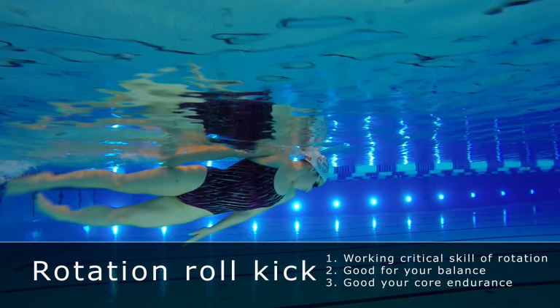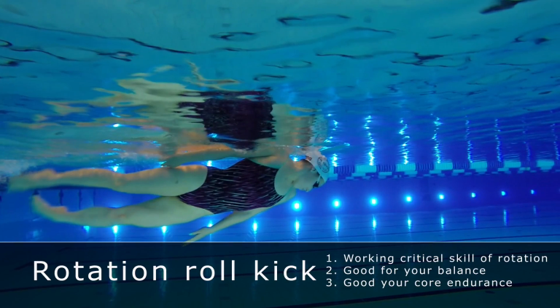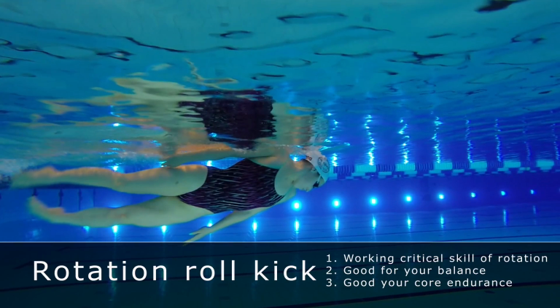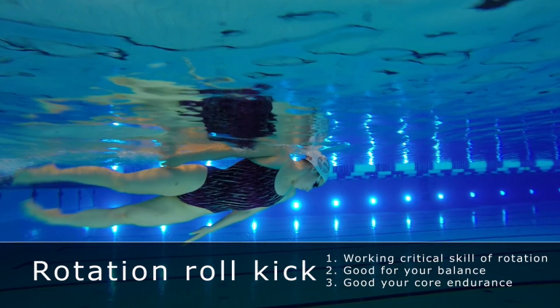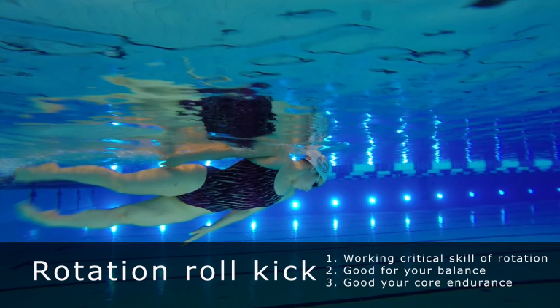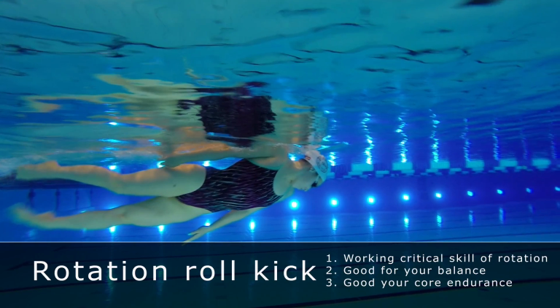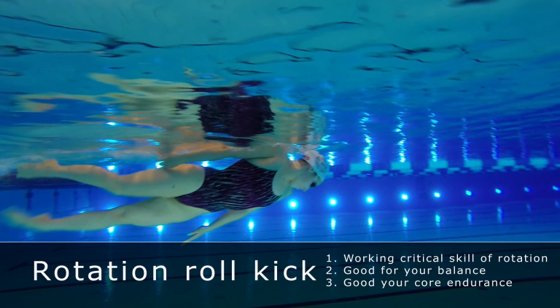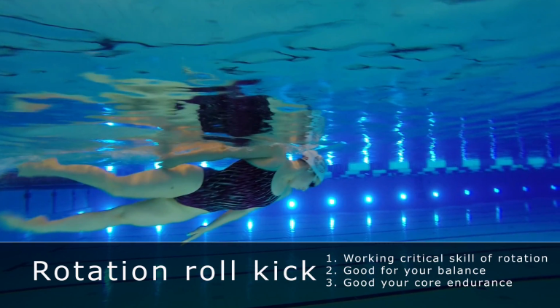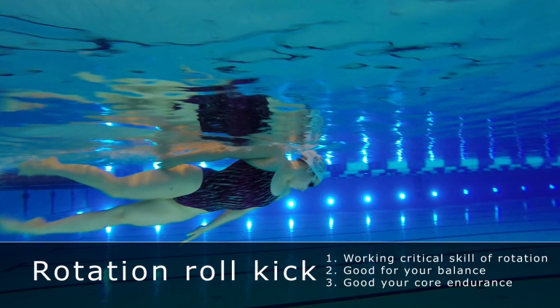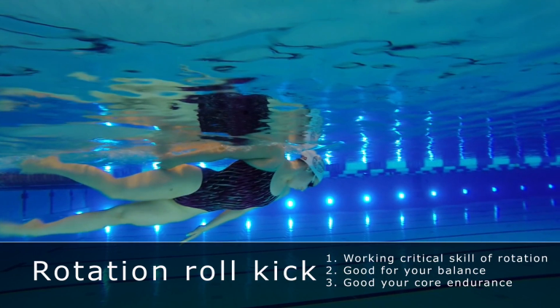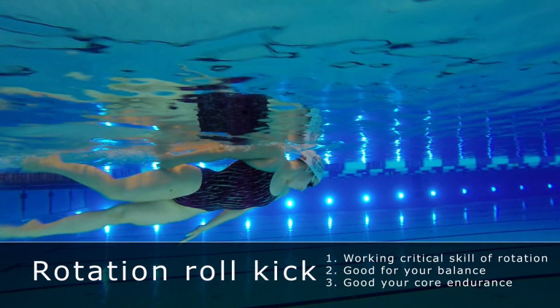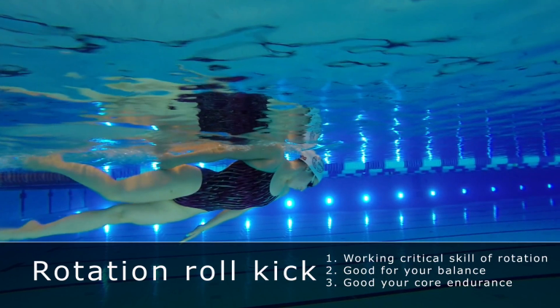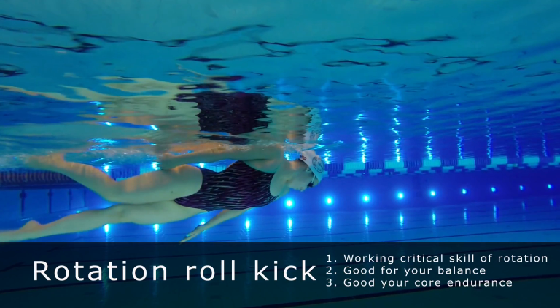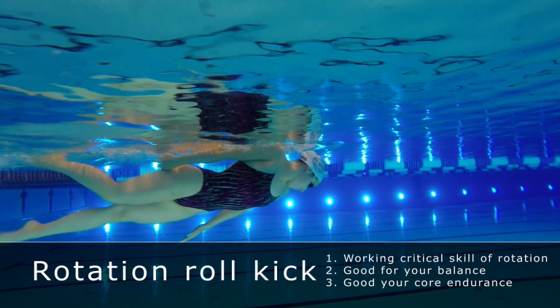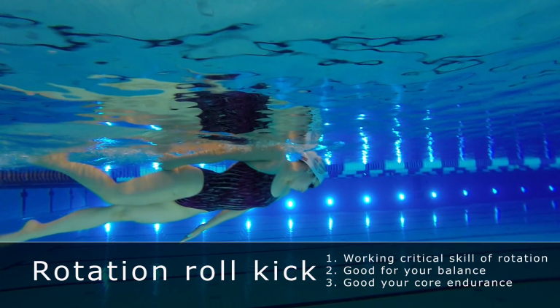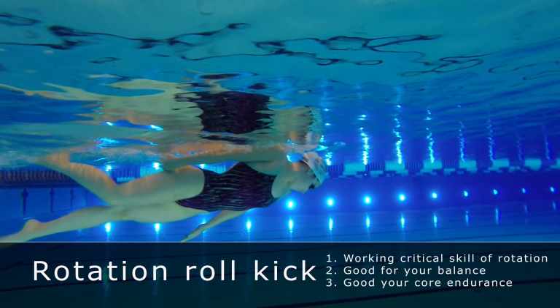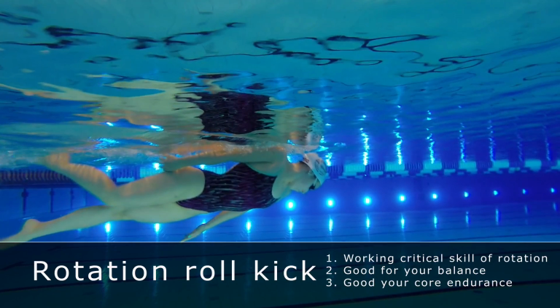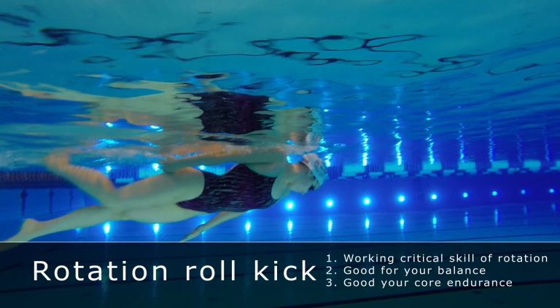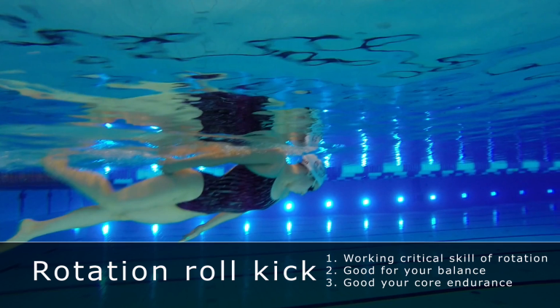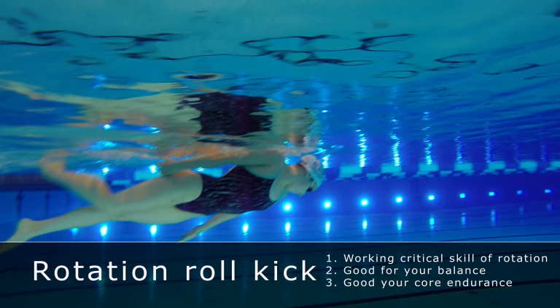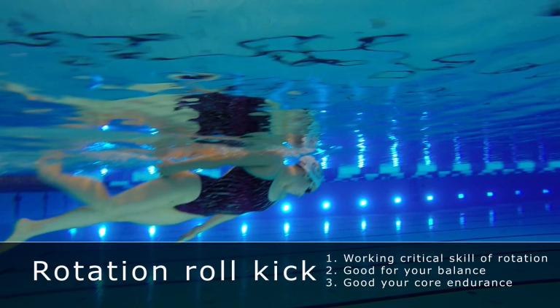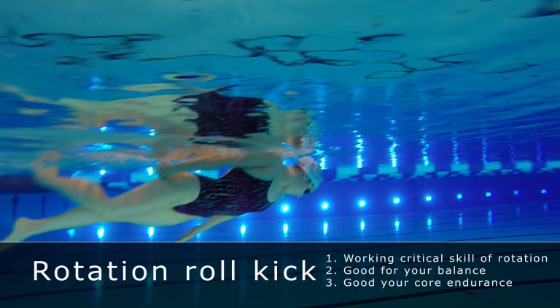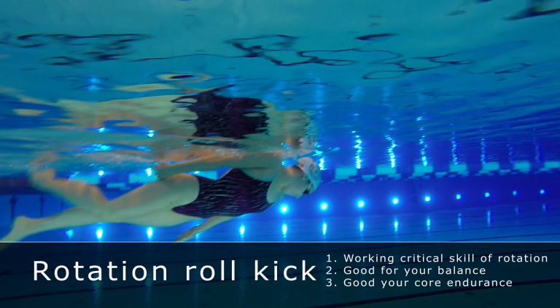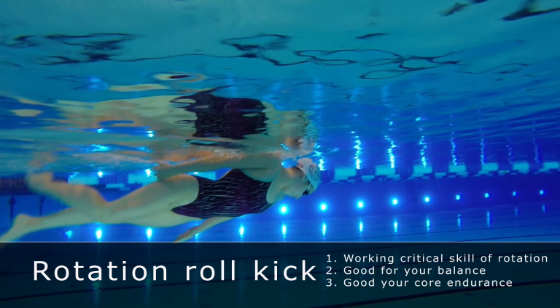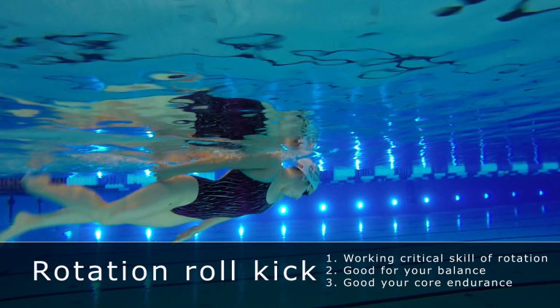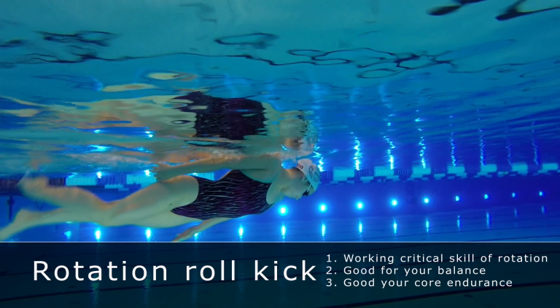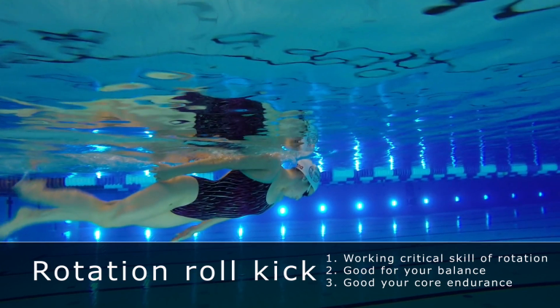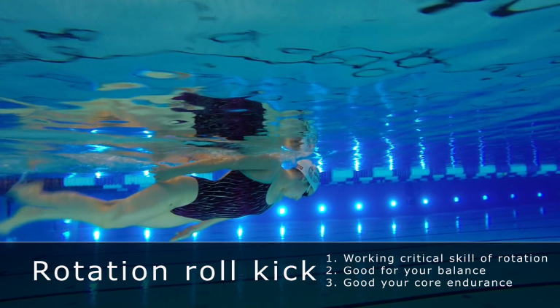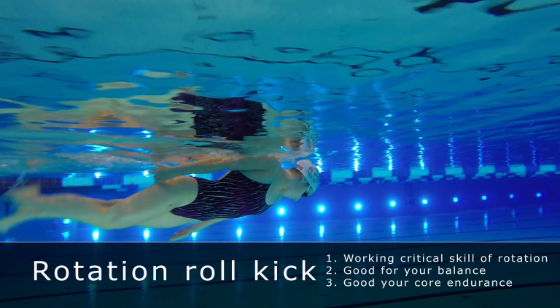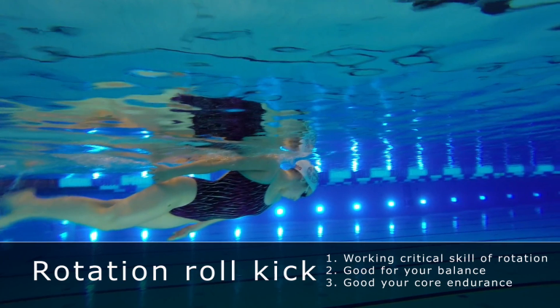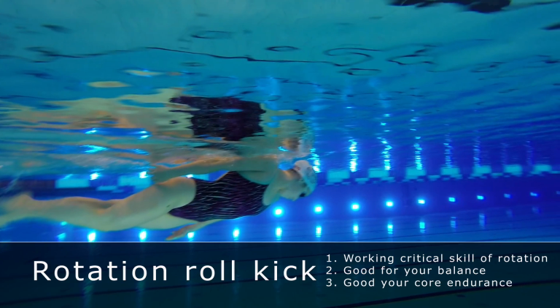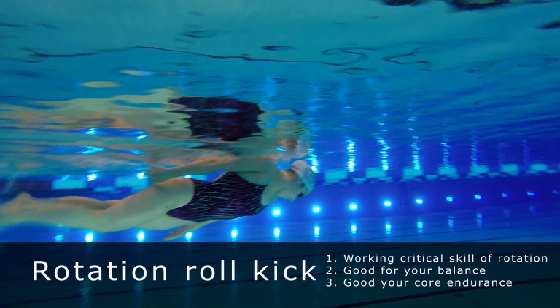Up now is the Rotation Roll Kick, working the critical skill of rotation in swimming freestyle.